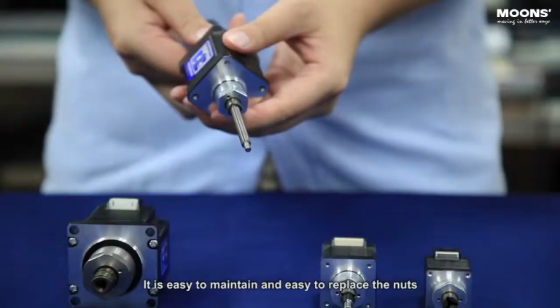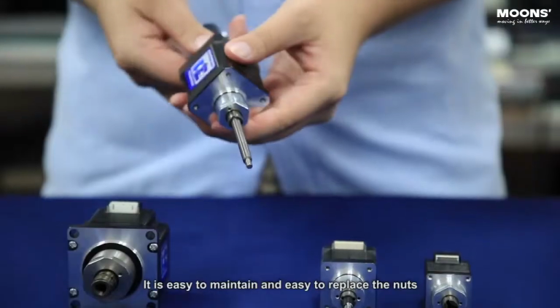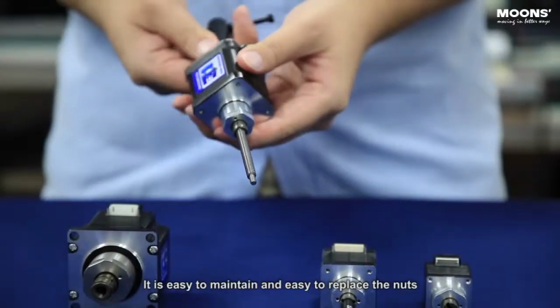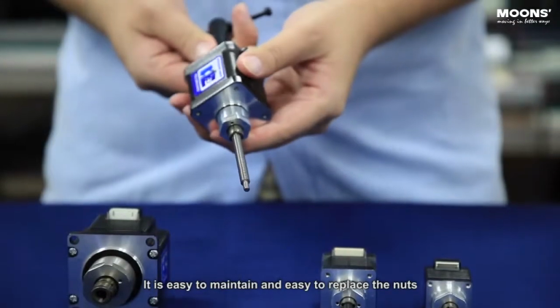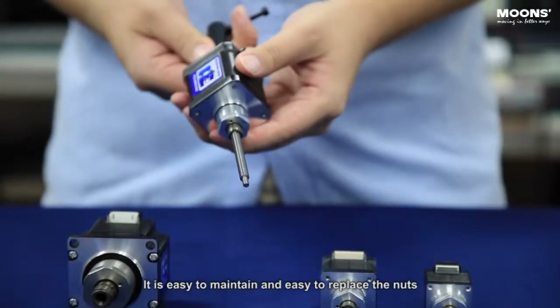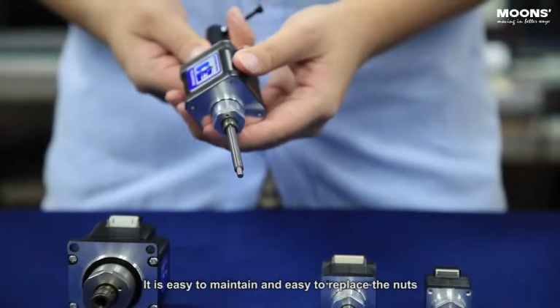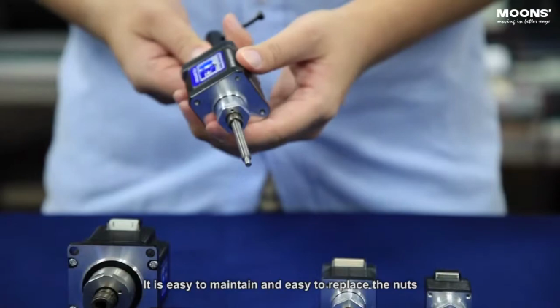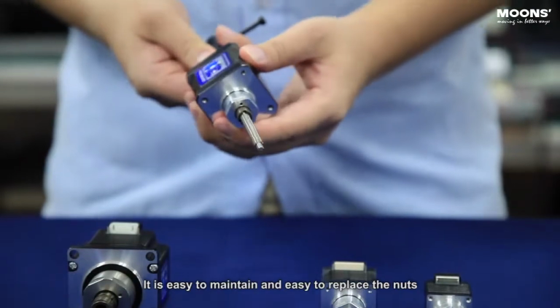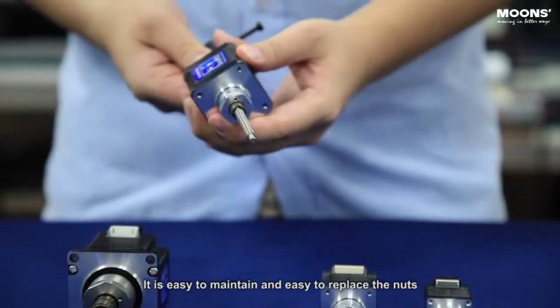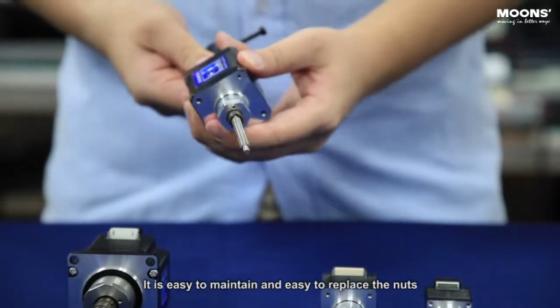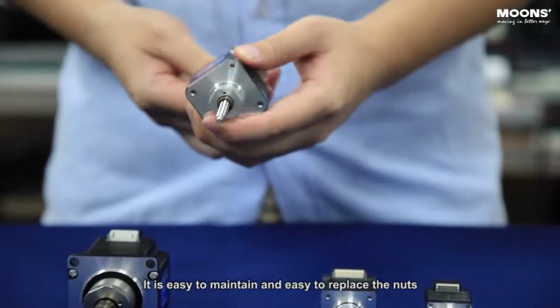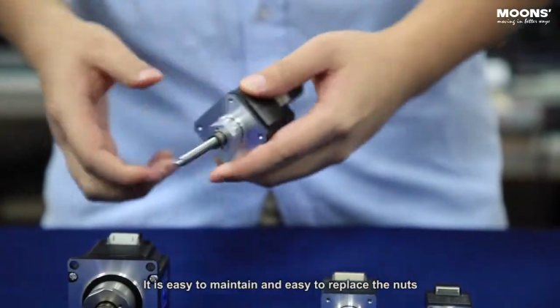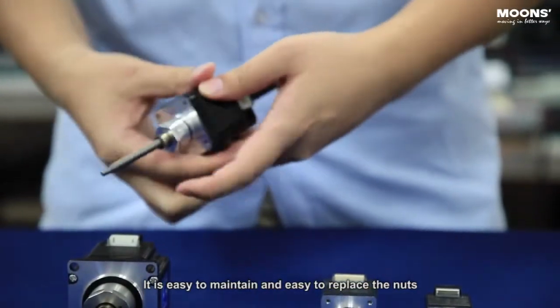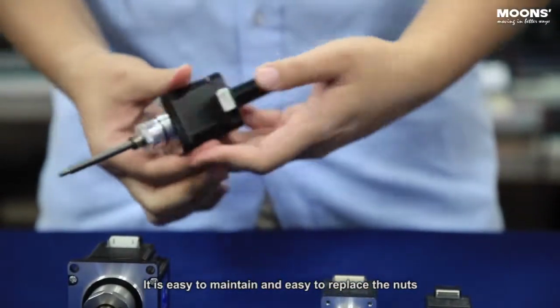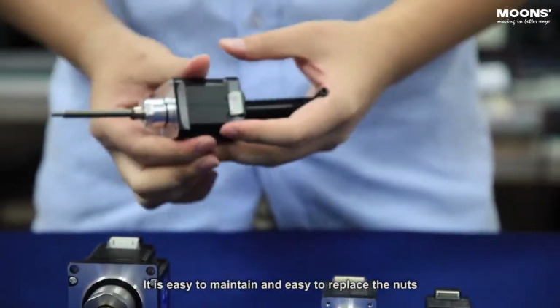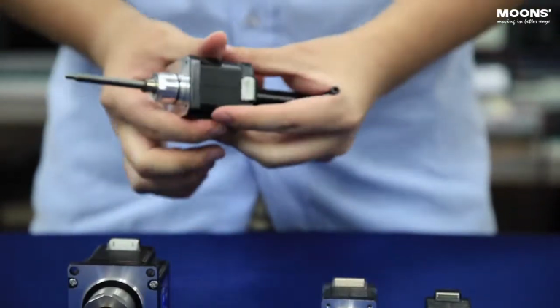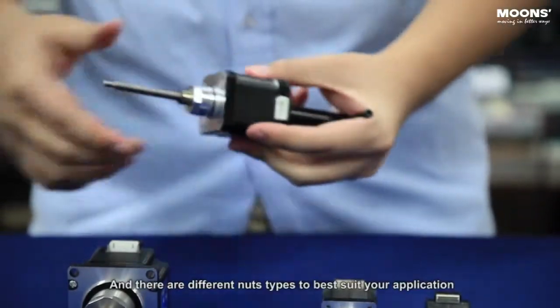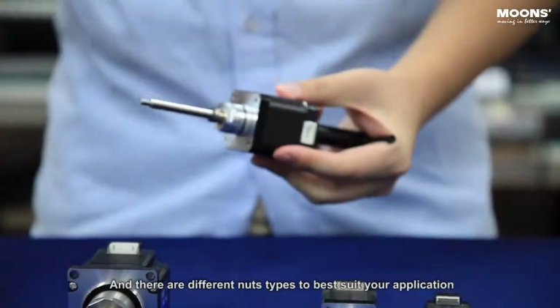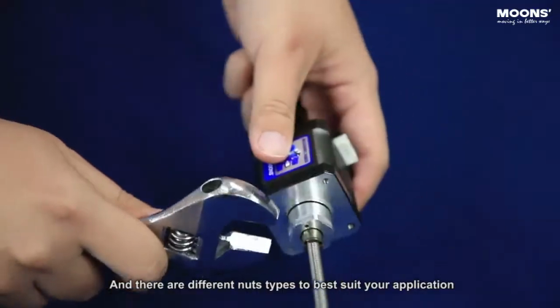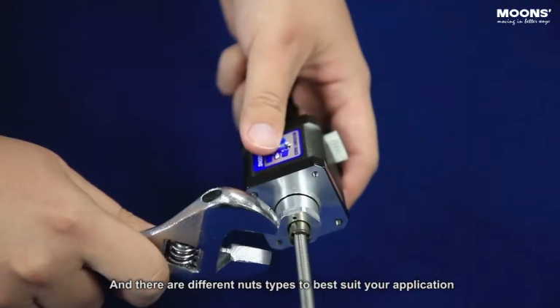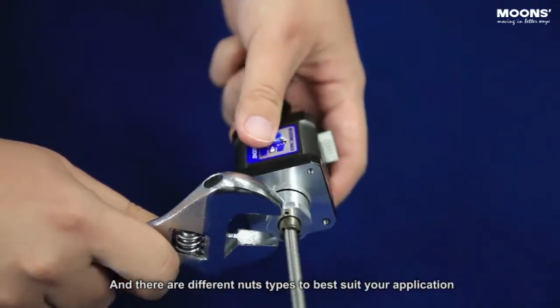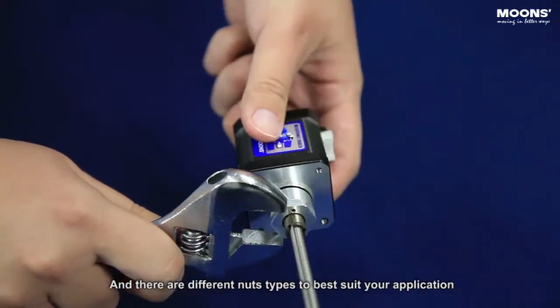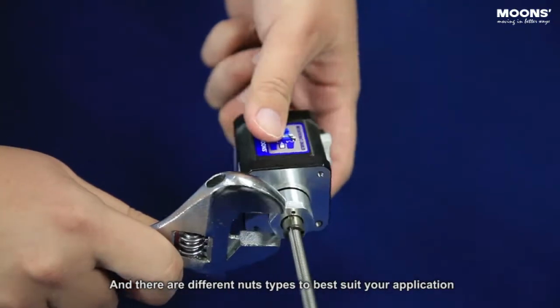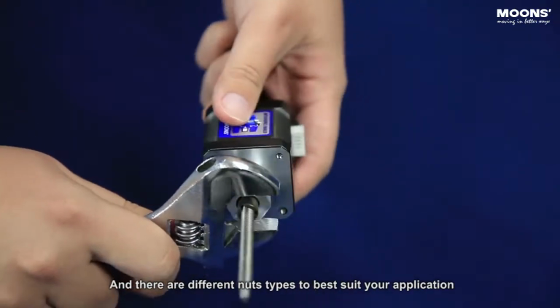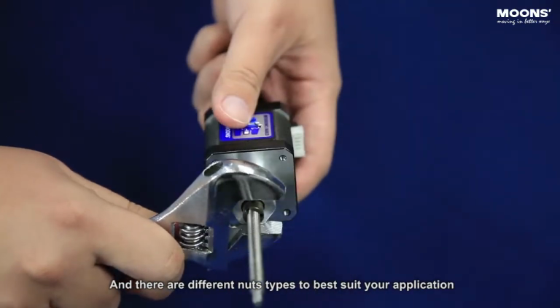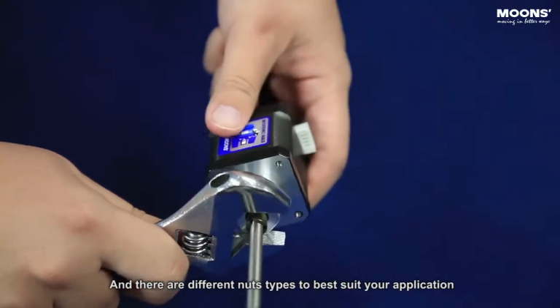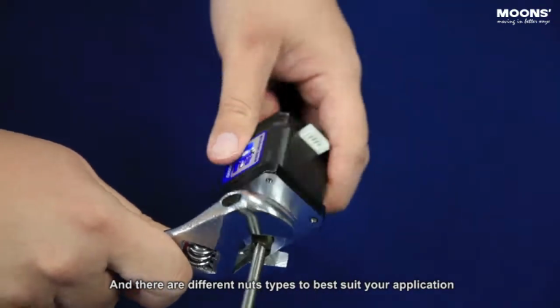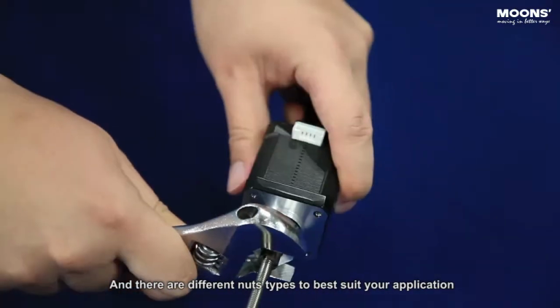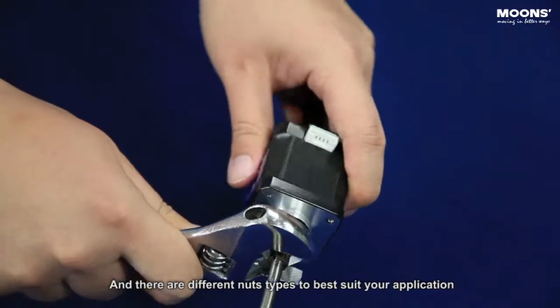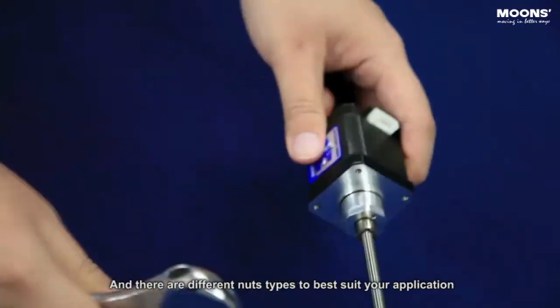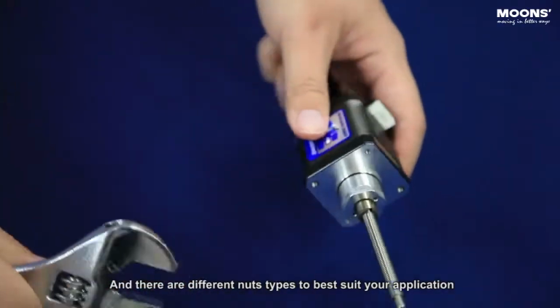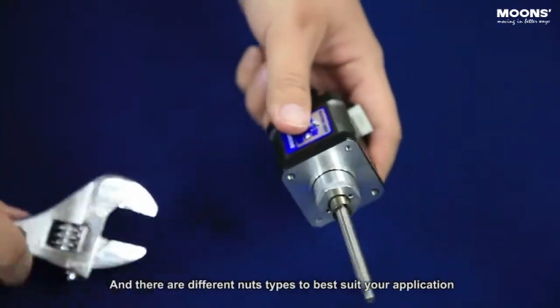It is easy to maintain and easy to replace the nuts, and there are different nut types to best suit your application.